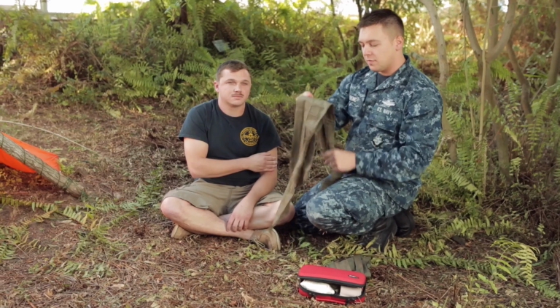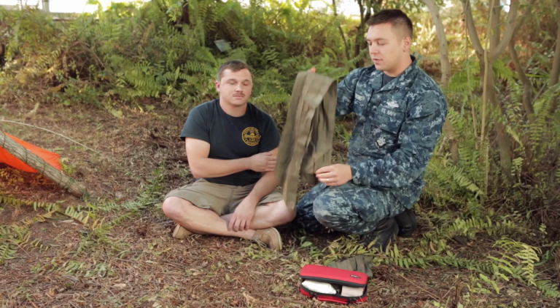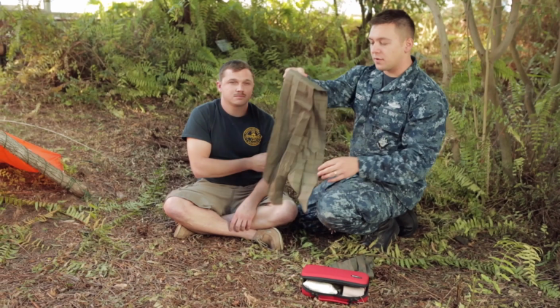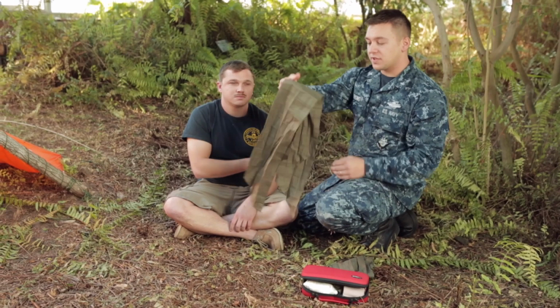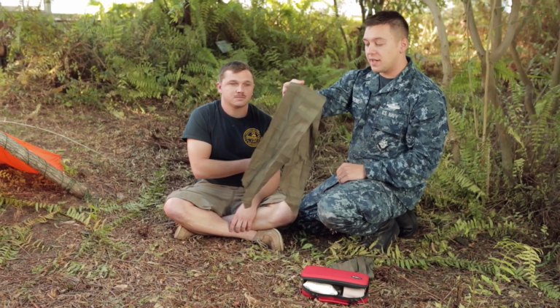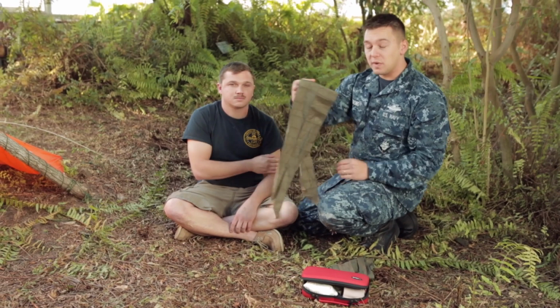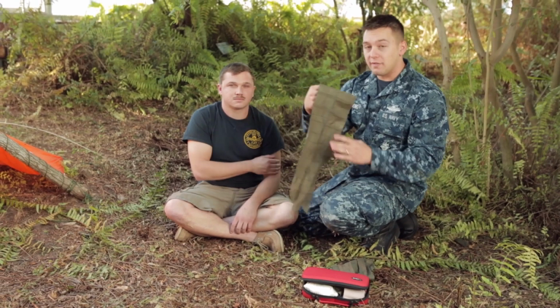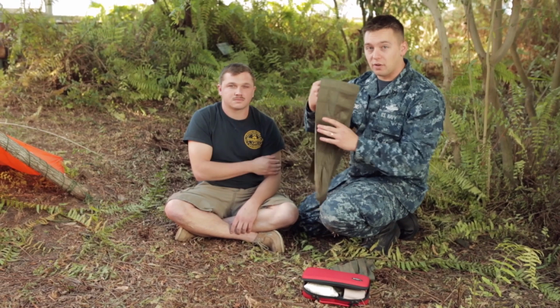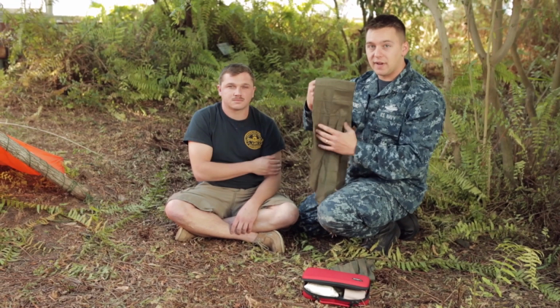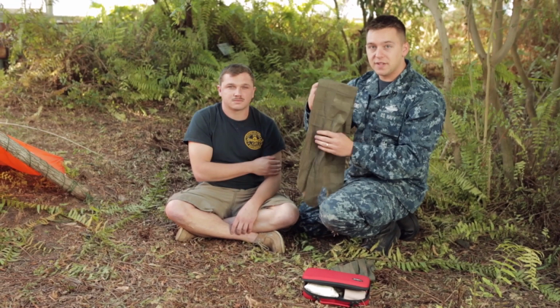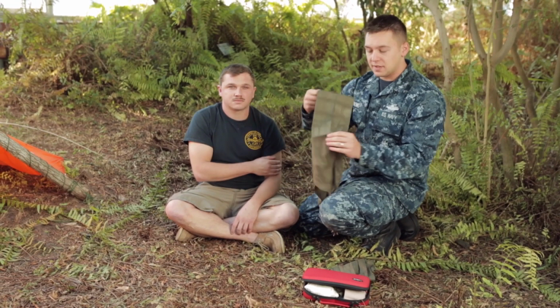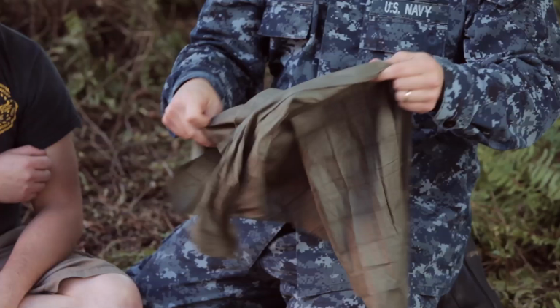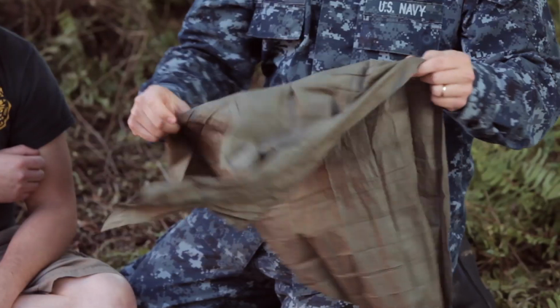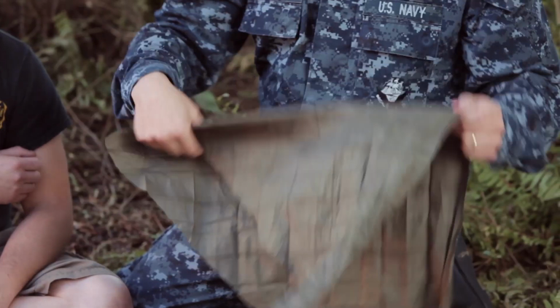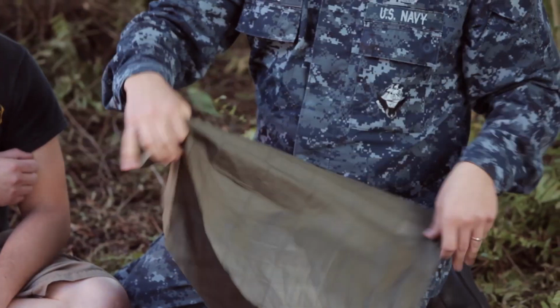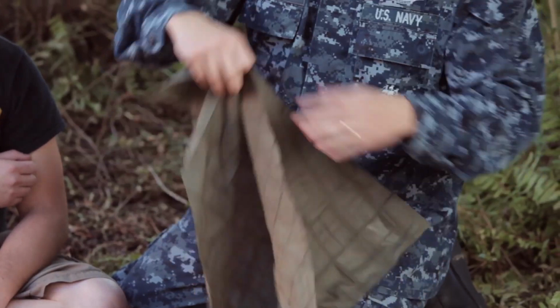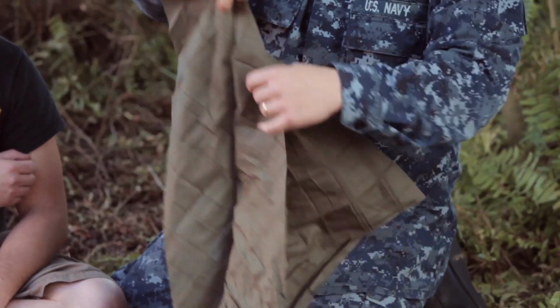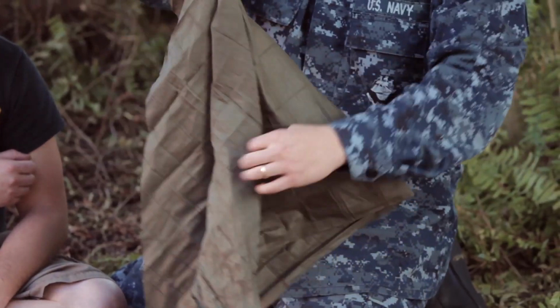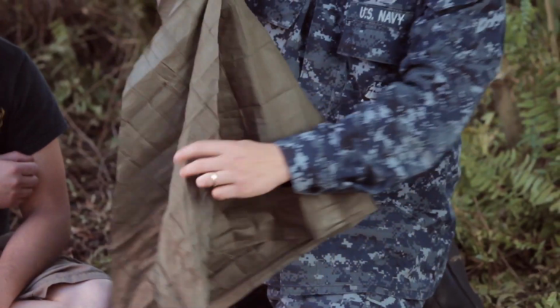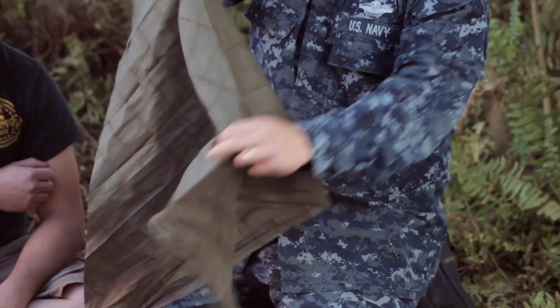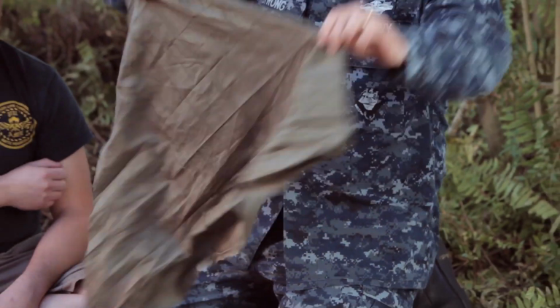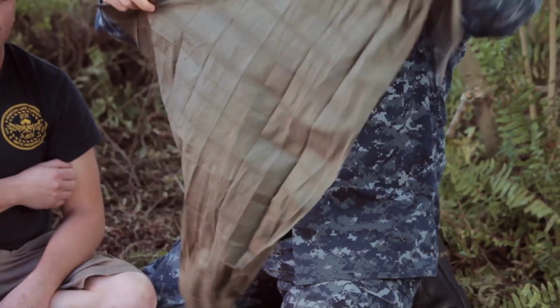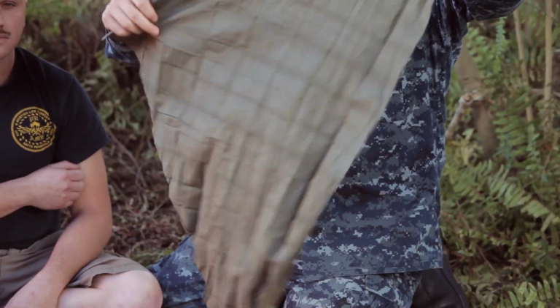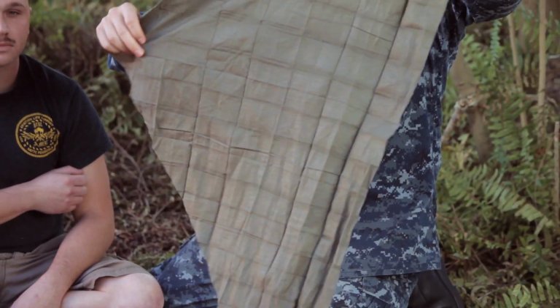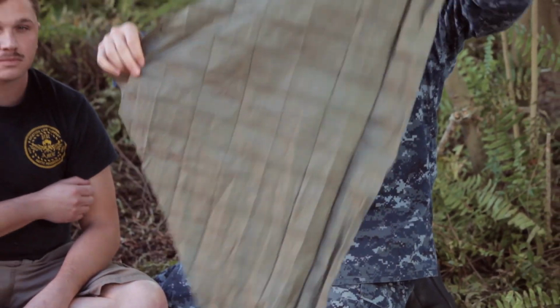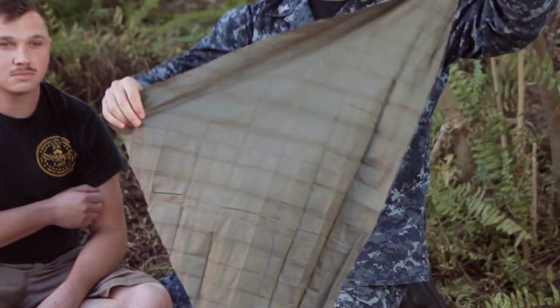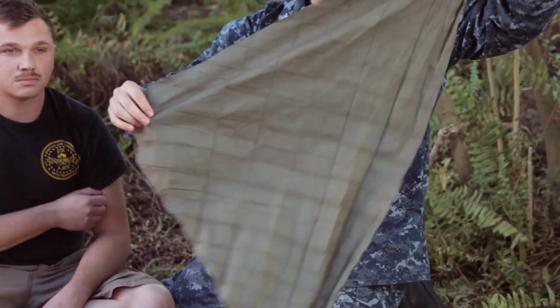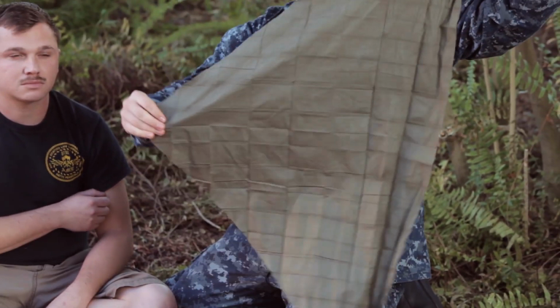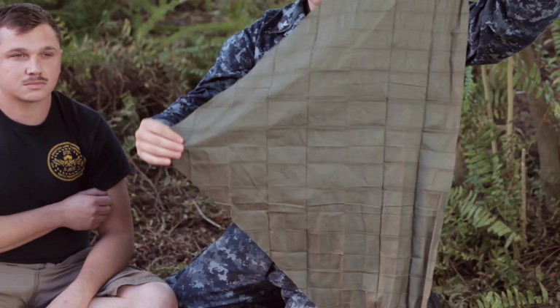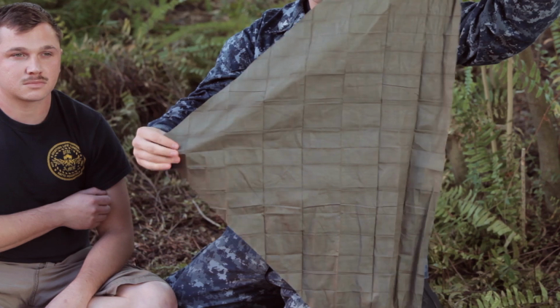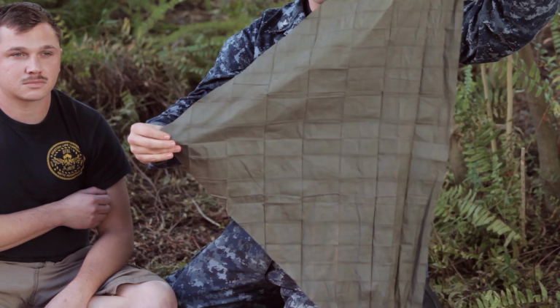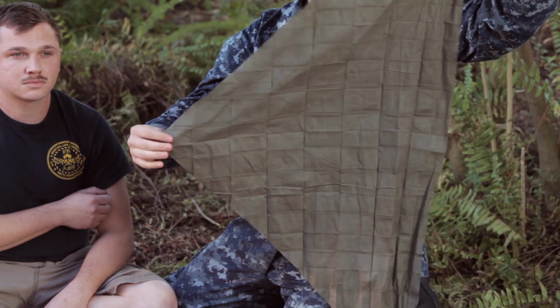For your first aid, we have our cravats. Go ahead and just unfold them into the triangle bandage.